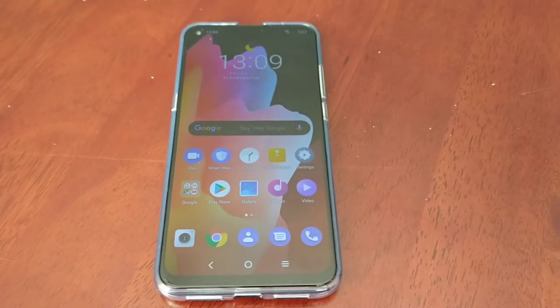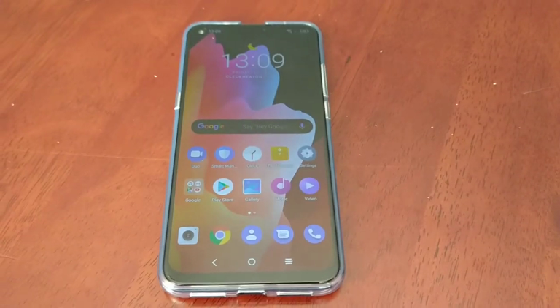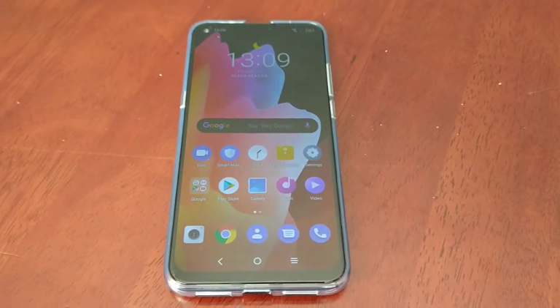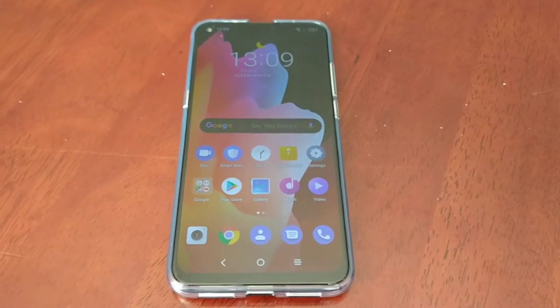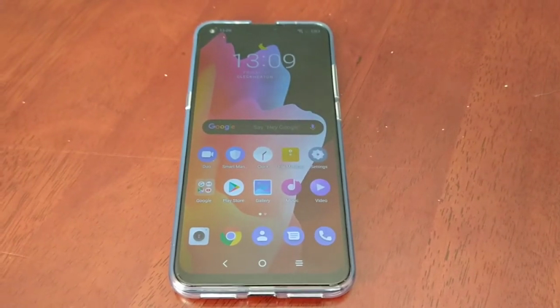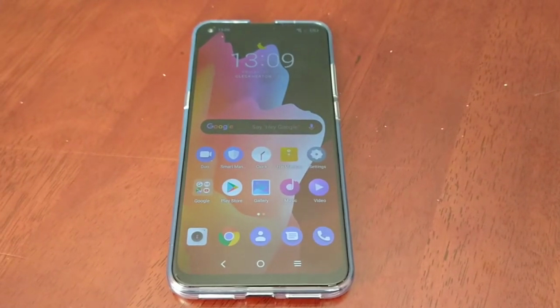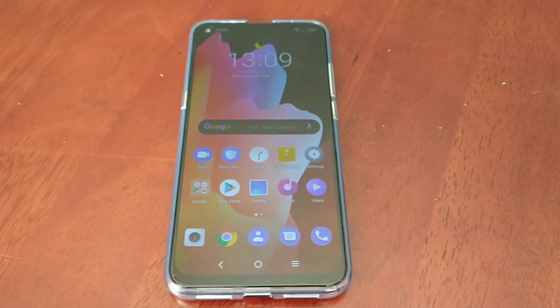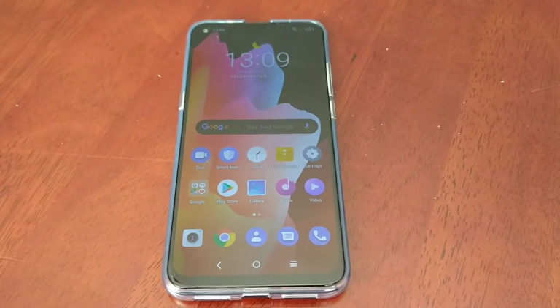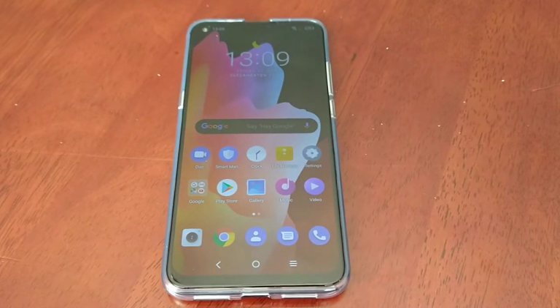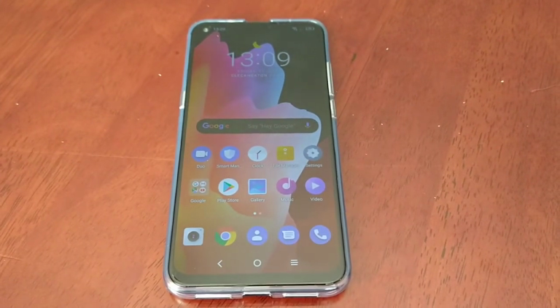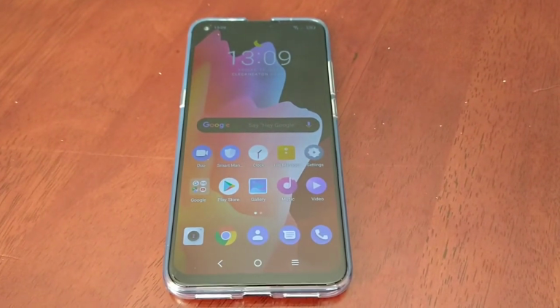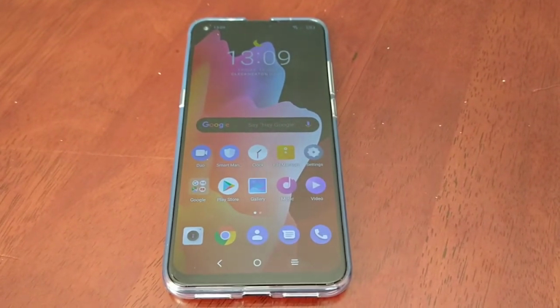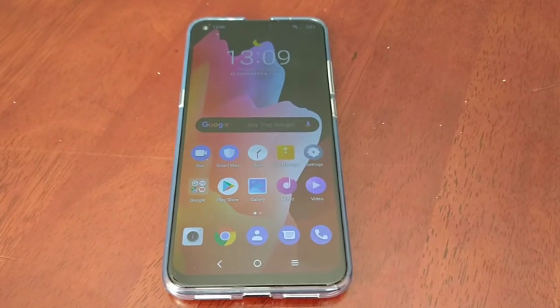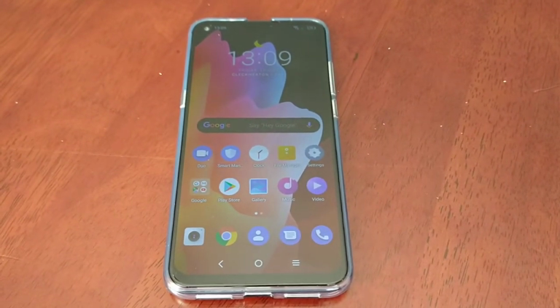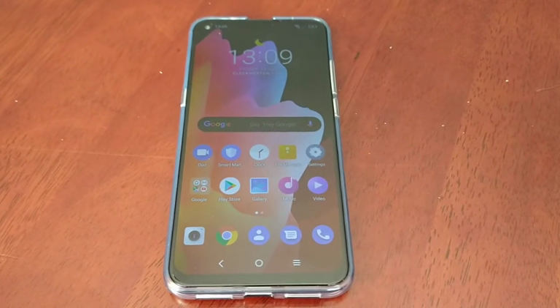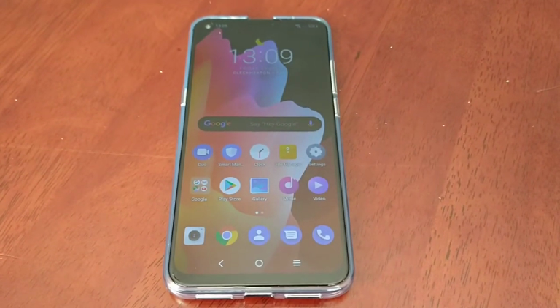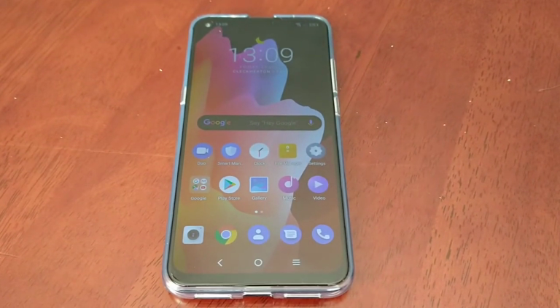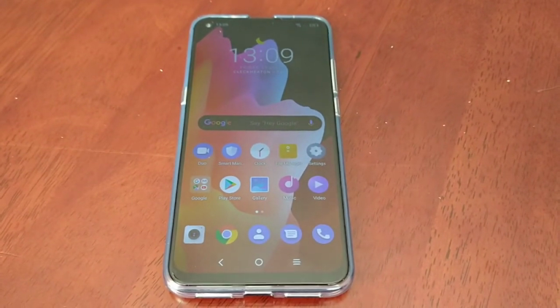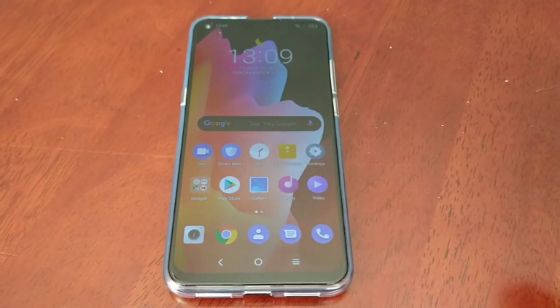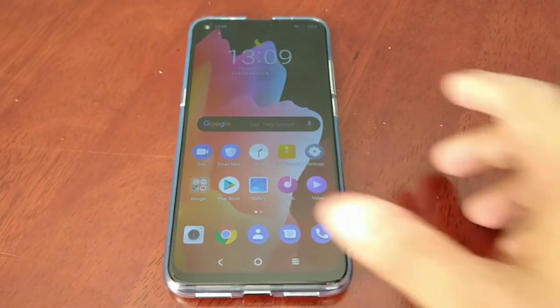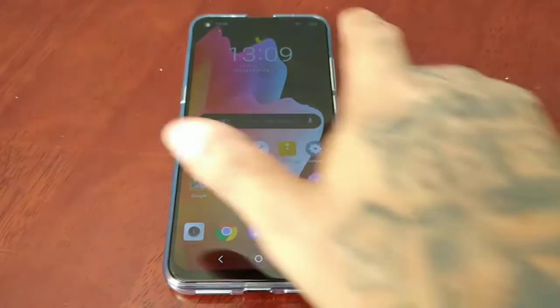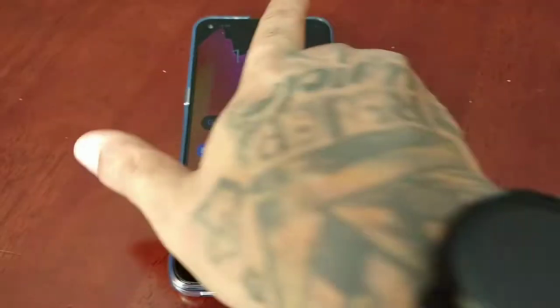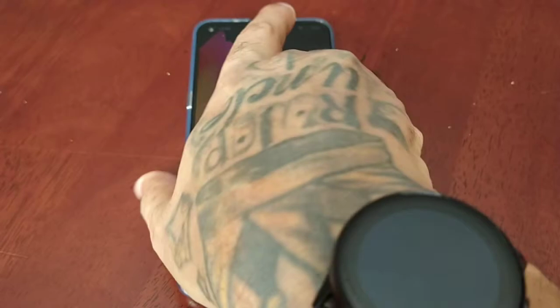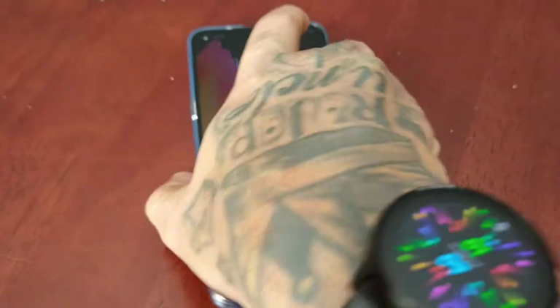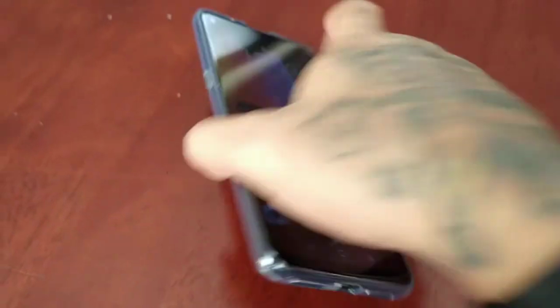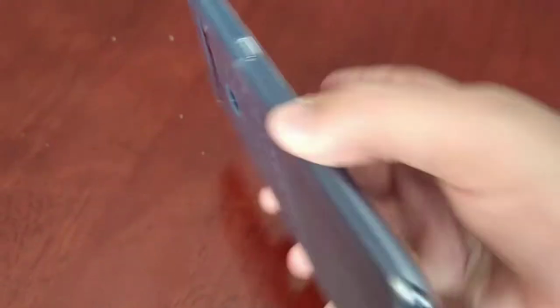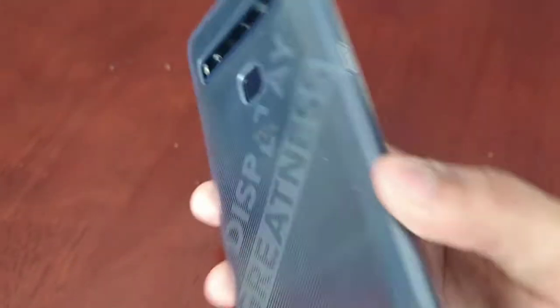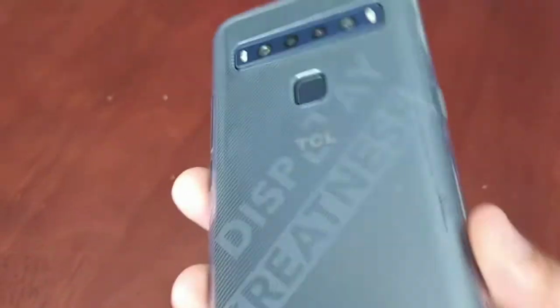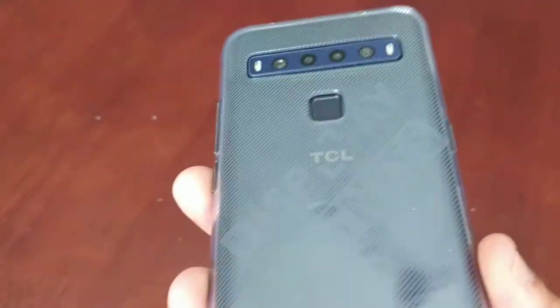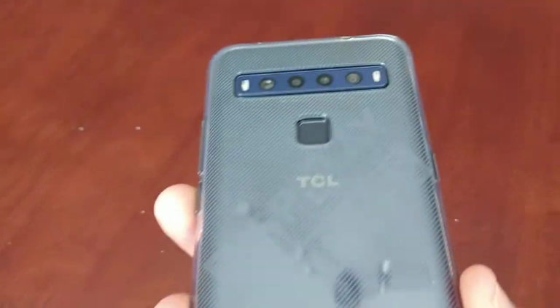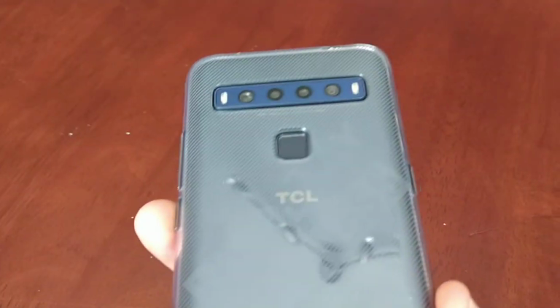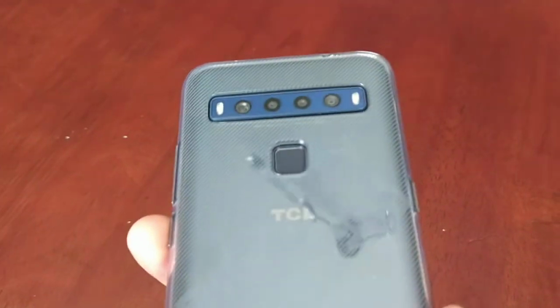Hey, it's your boy the Android Doctor back again with another video. I'm here with my brand new TCL 10L.